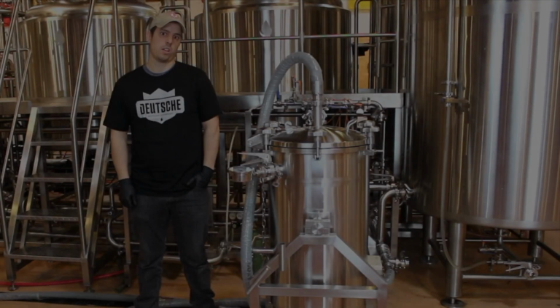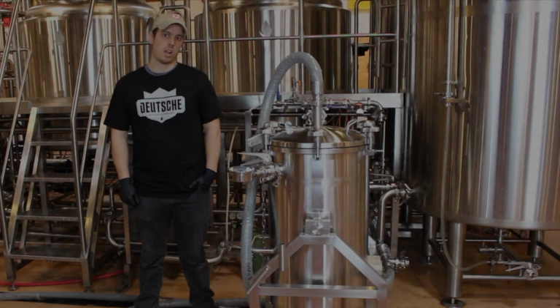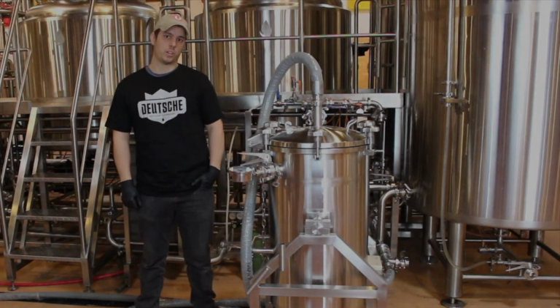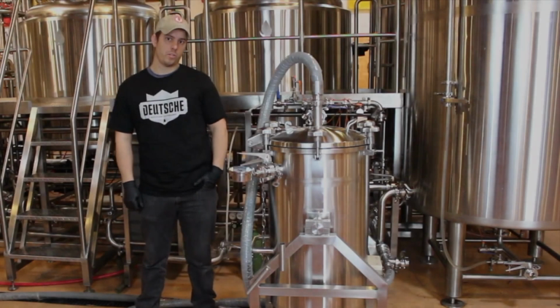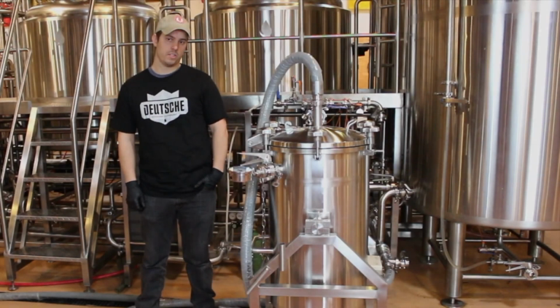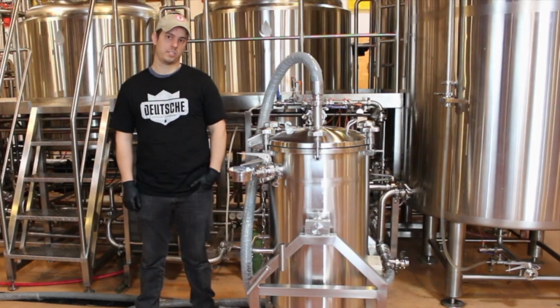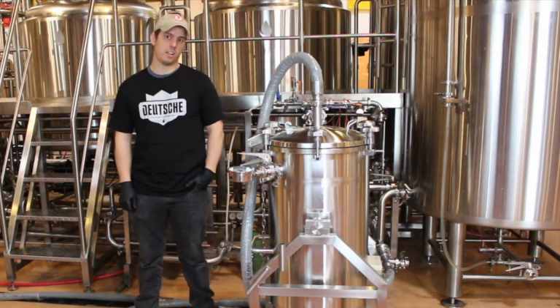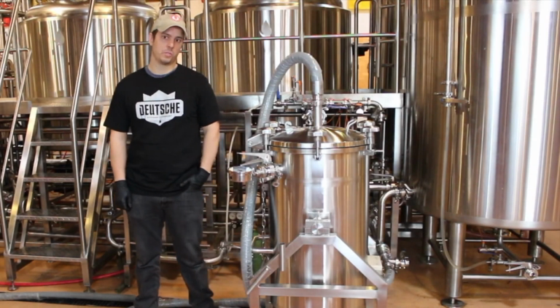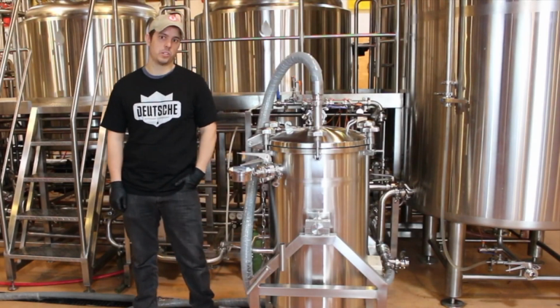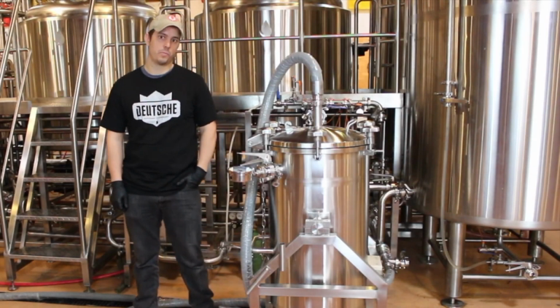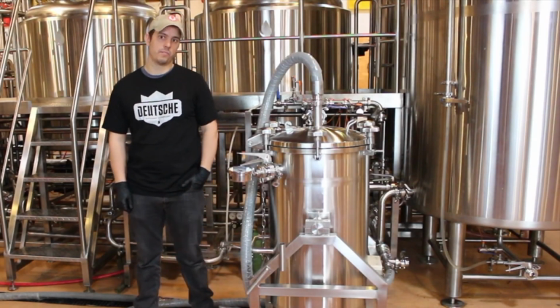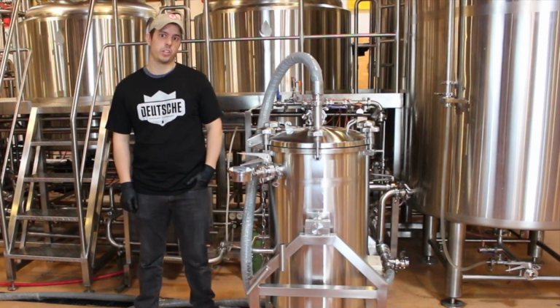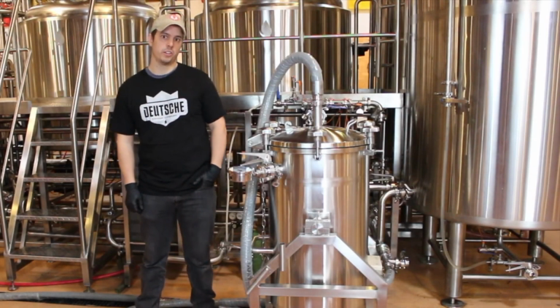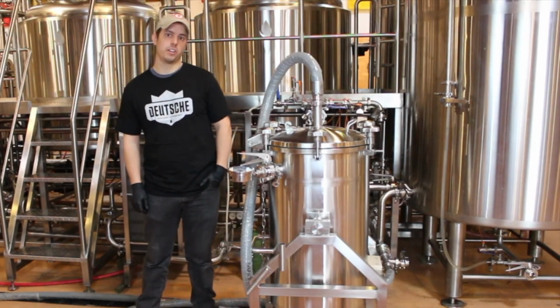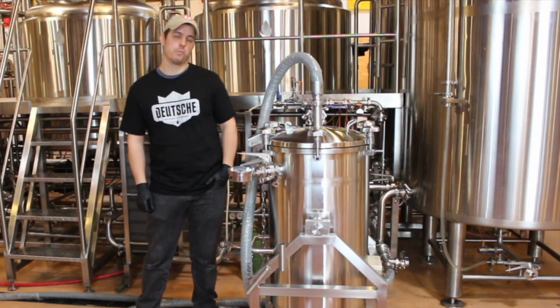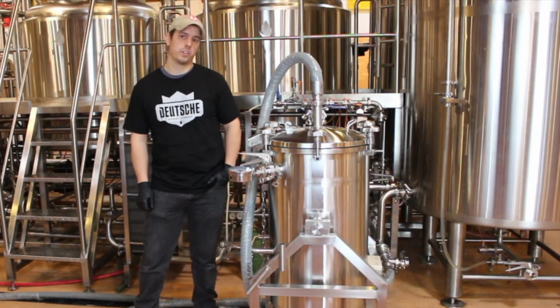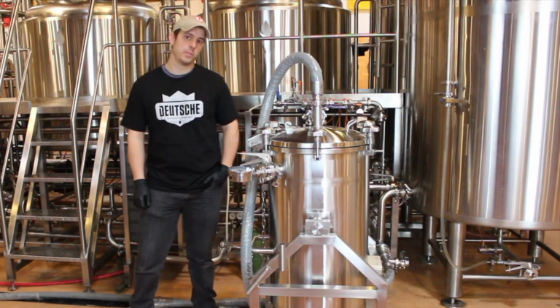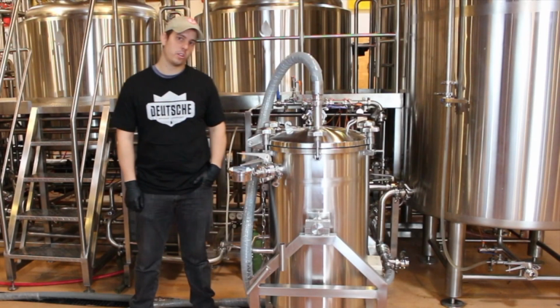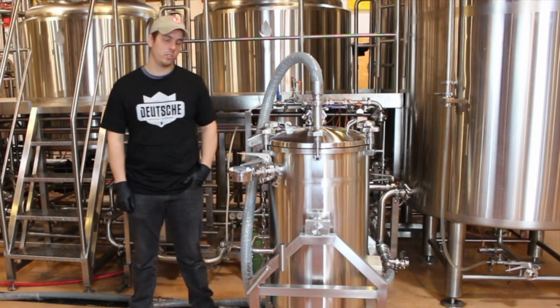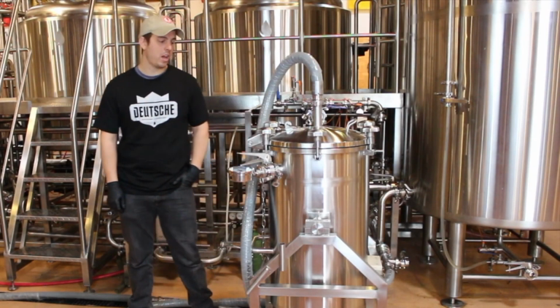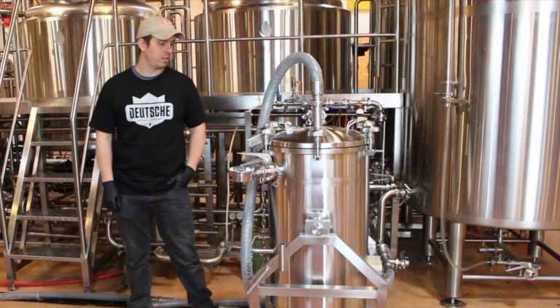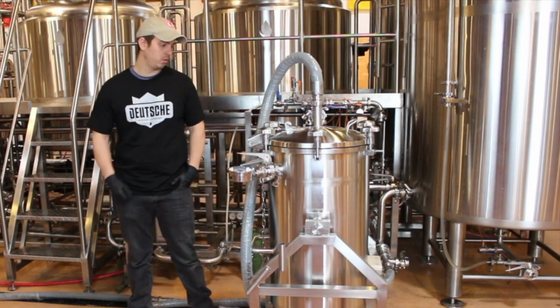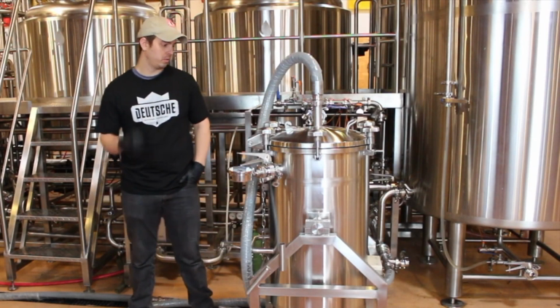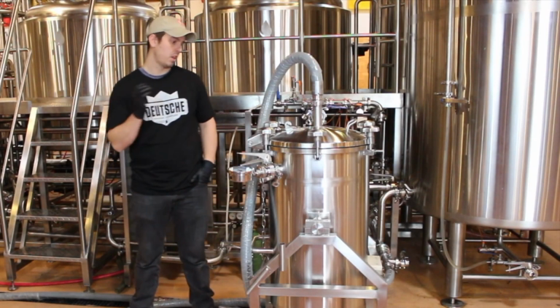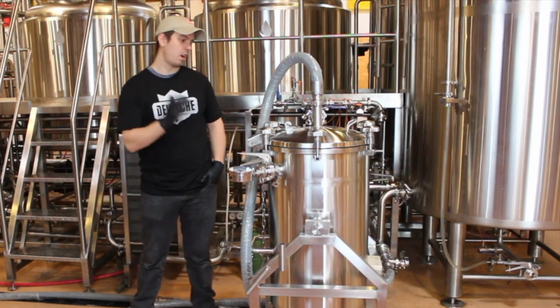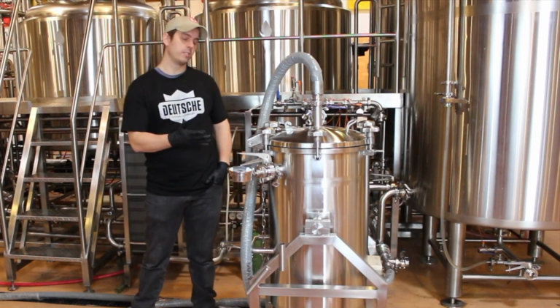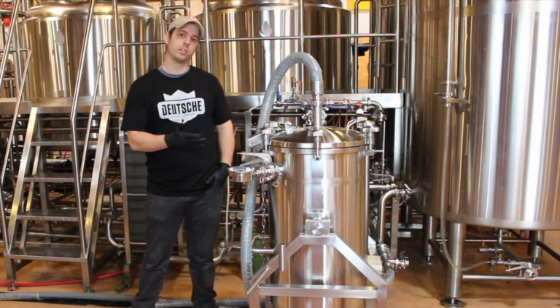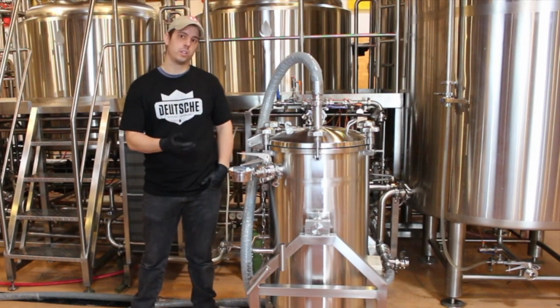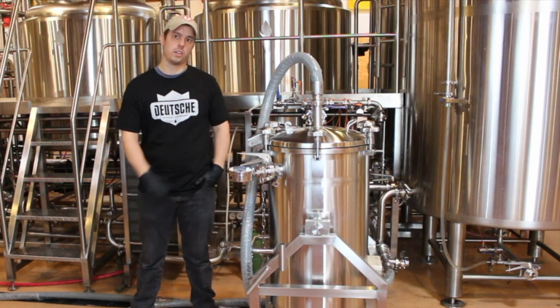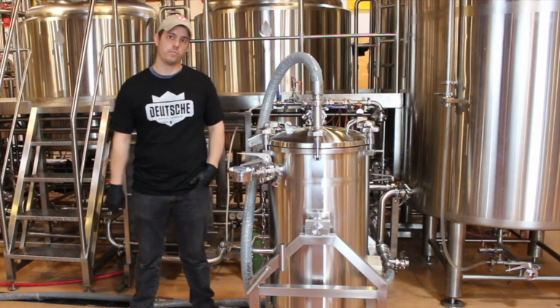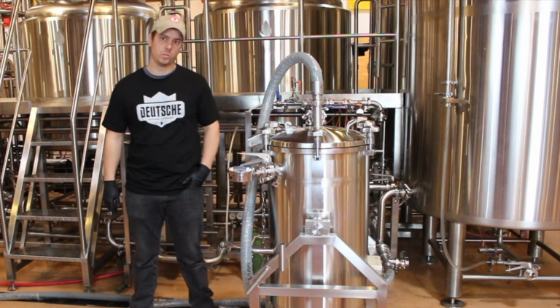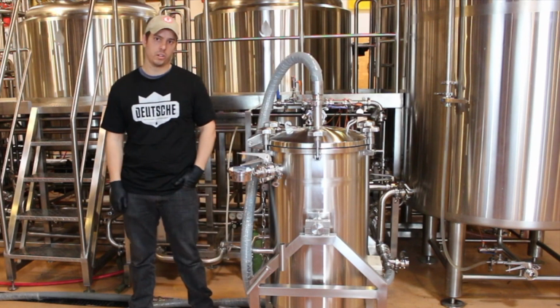How's it going? Tyler with Deutsche Beverage here. Today we're going to be showing you how to use our tilting infuser.